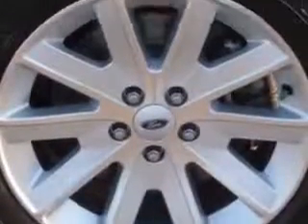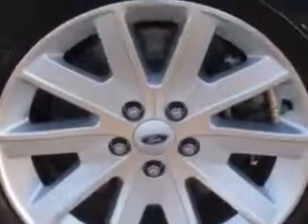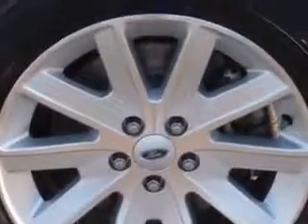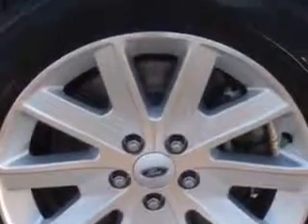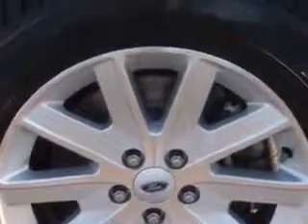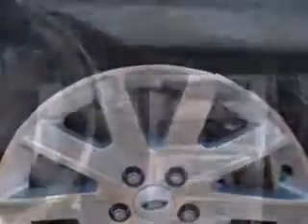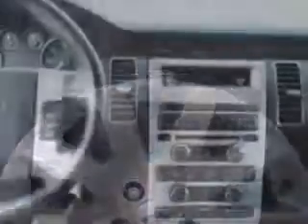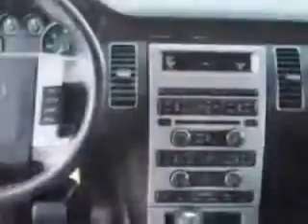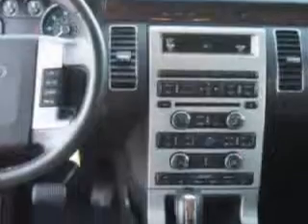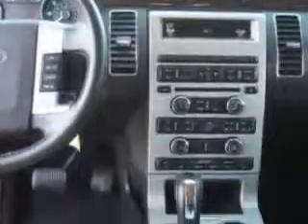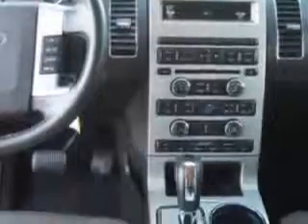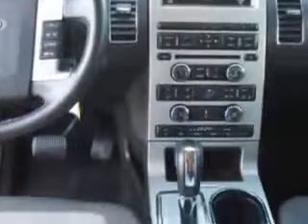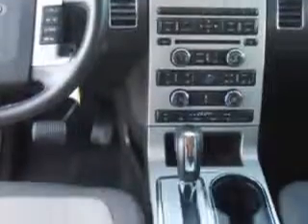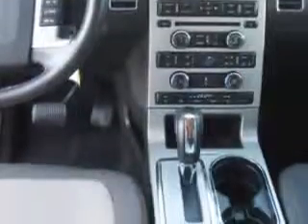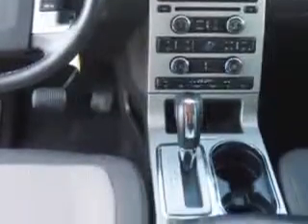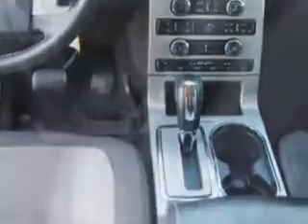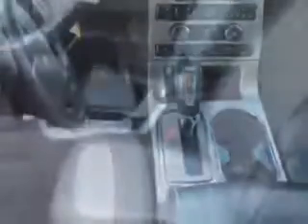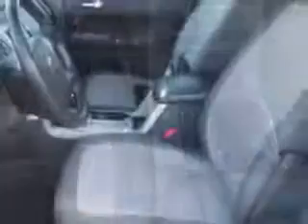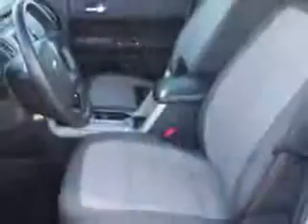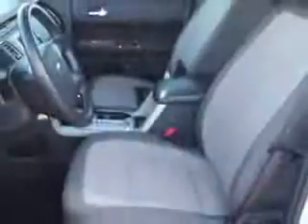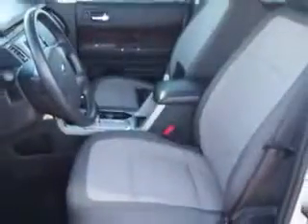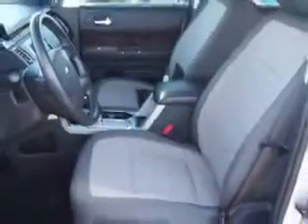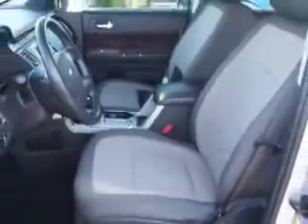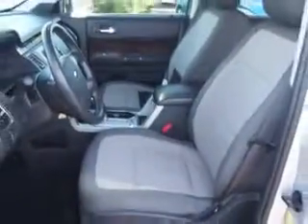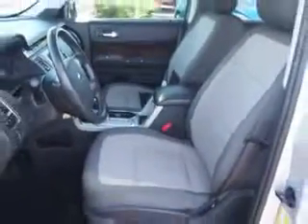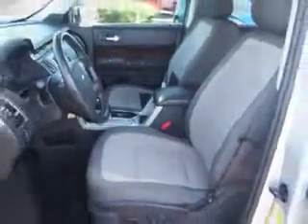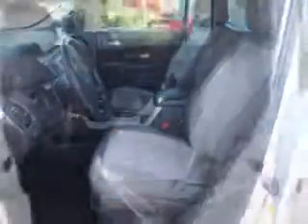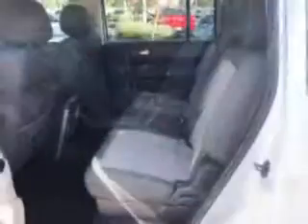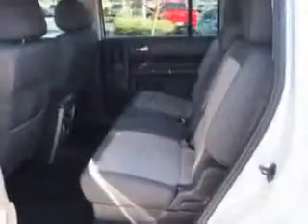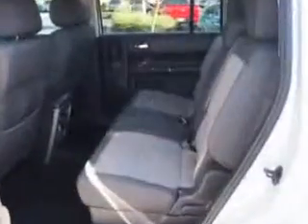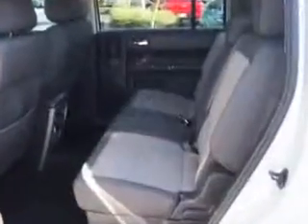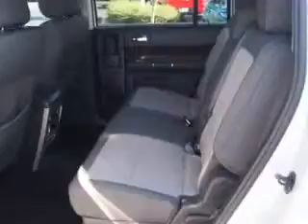You'll enjoy the drive. Drive your entire family in this 2012 Ford Flex. See us at Santan Ford today.